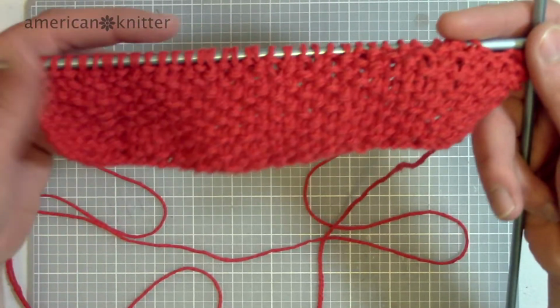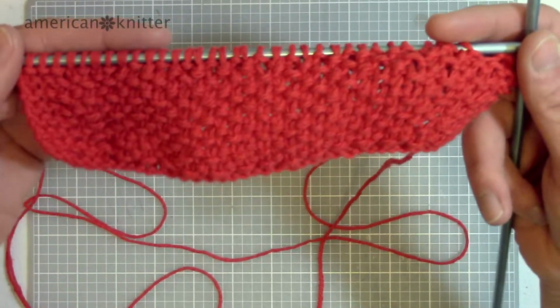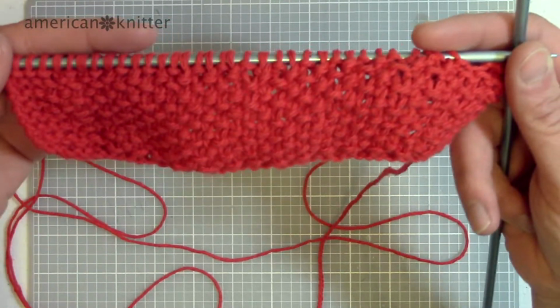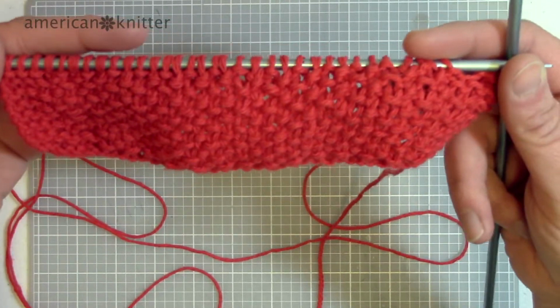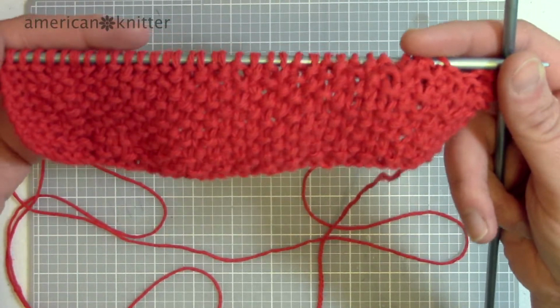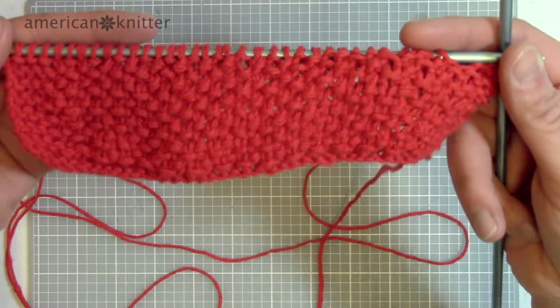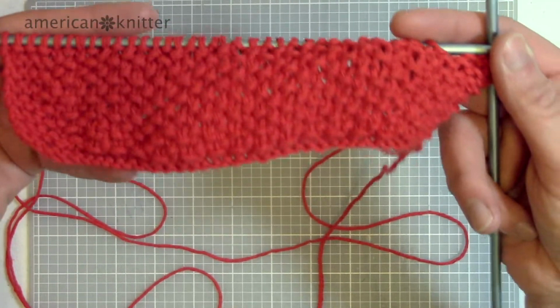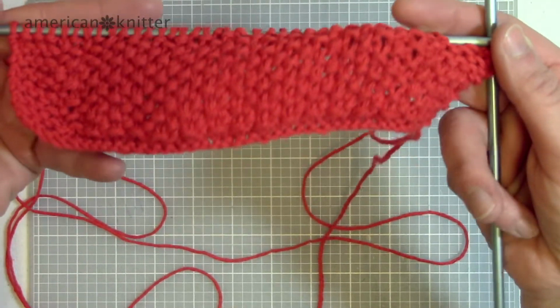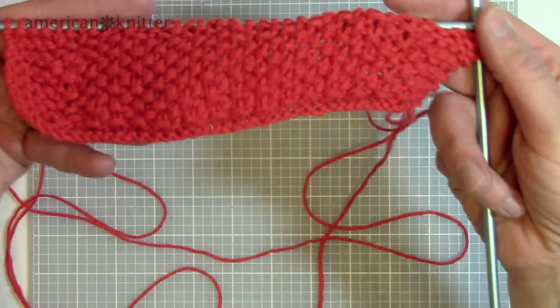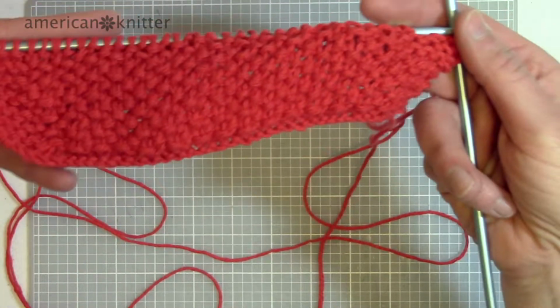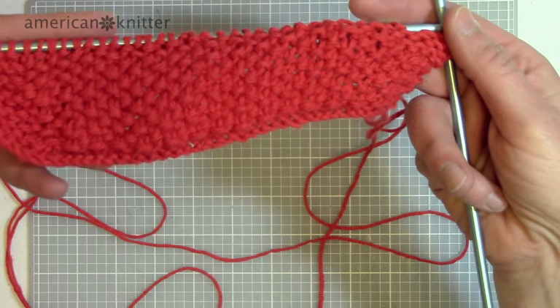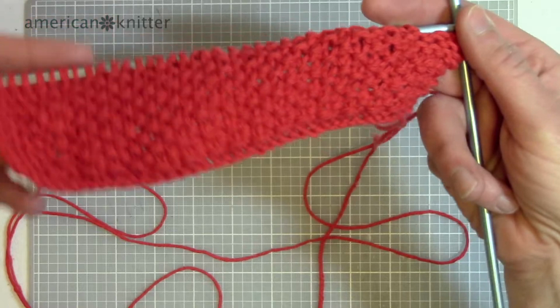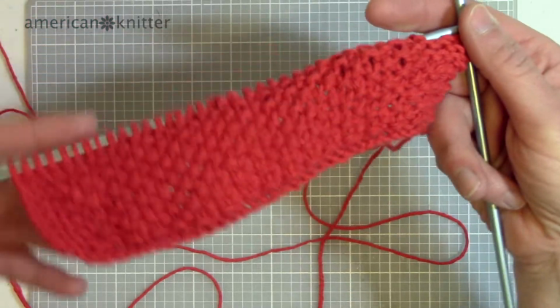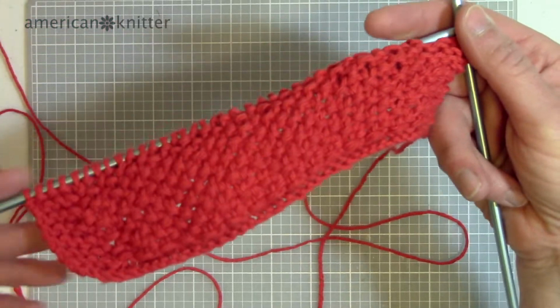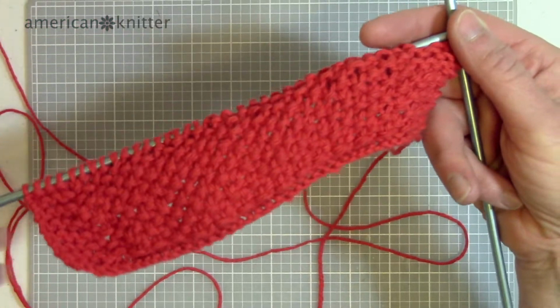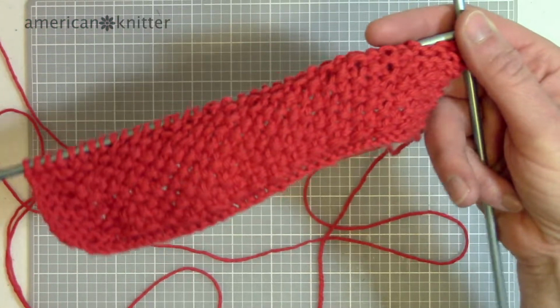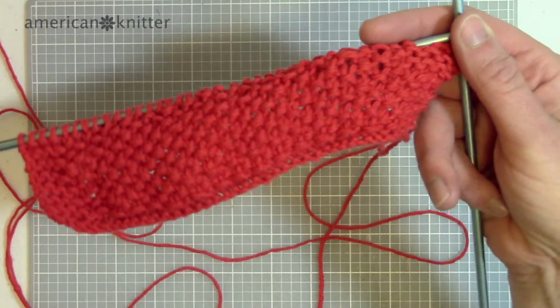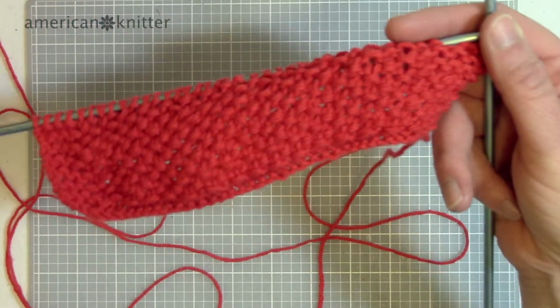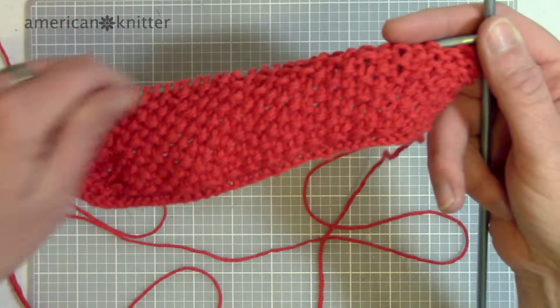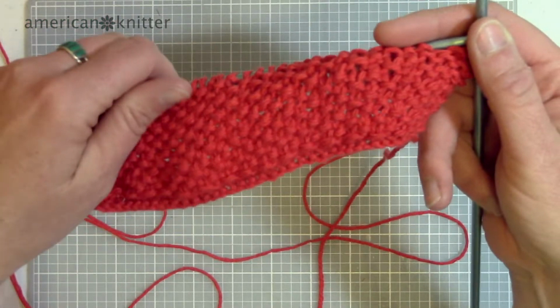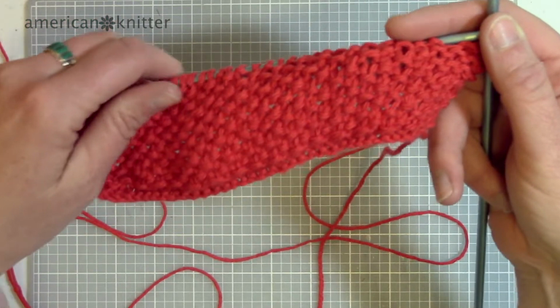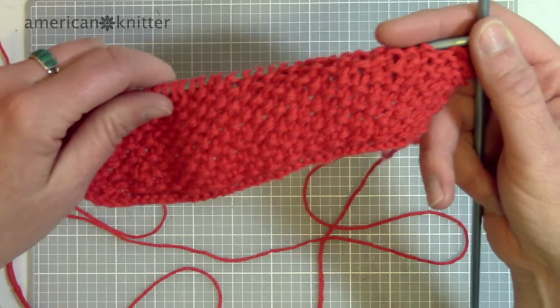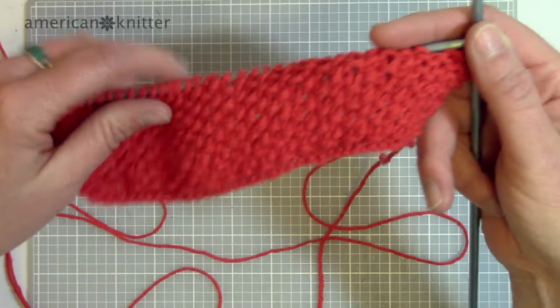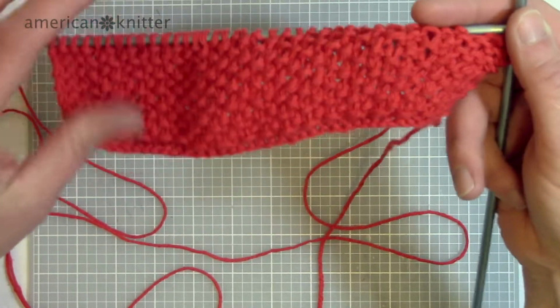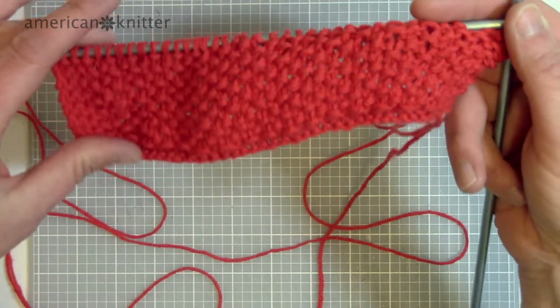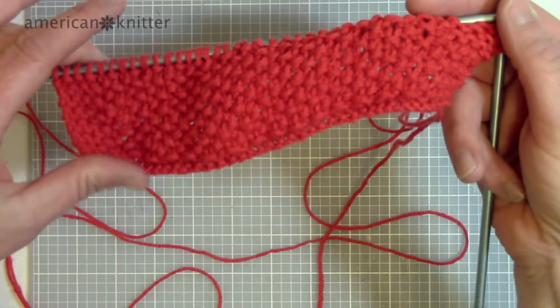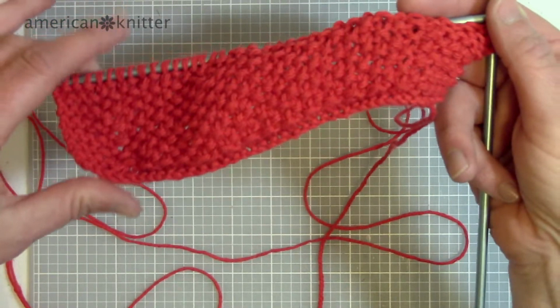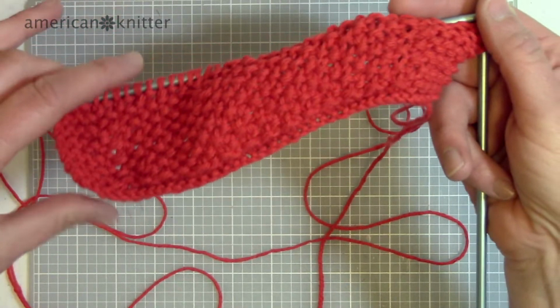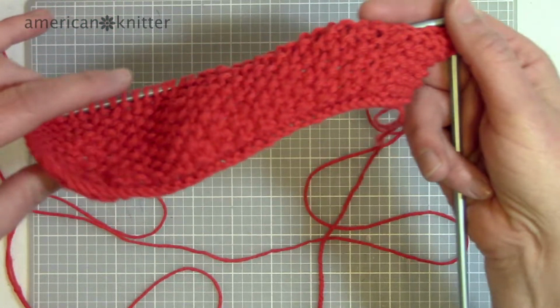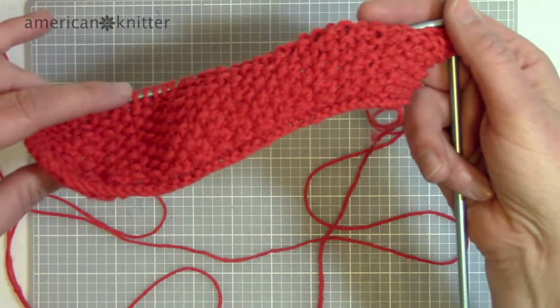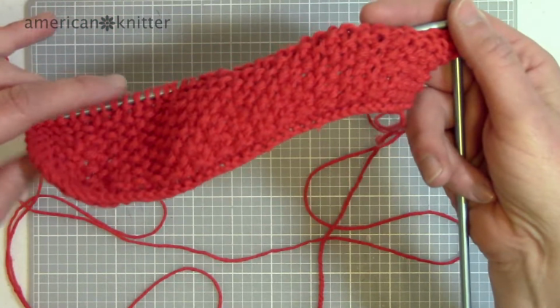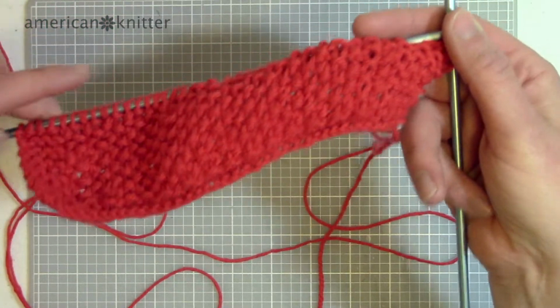So this is how you do it. It's really simple. All you need to know is how to knit and purl.